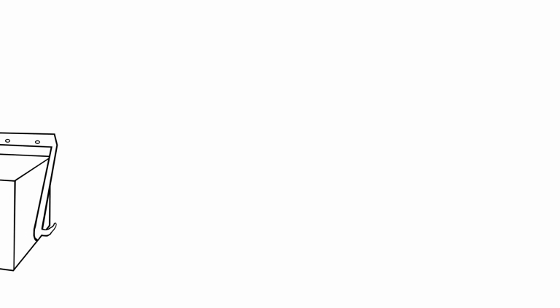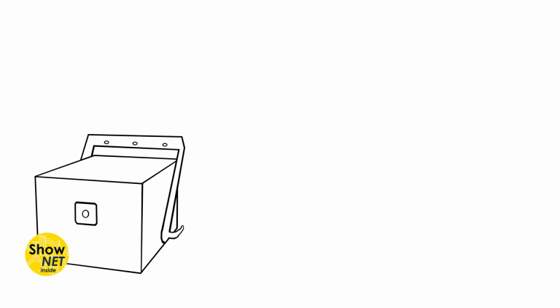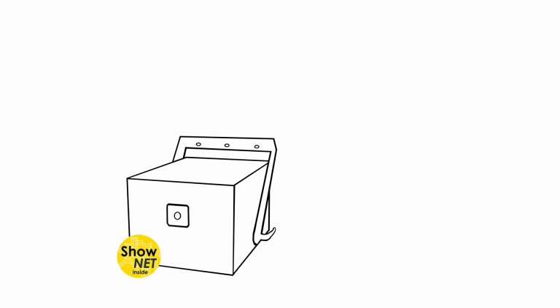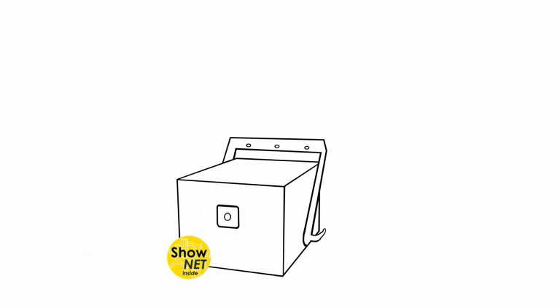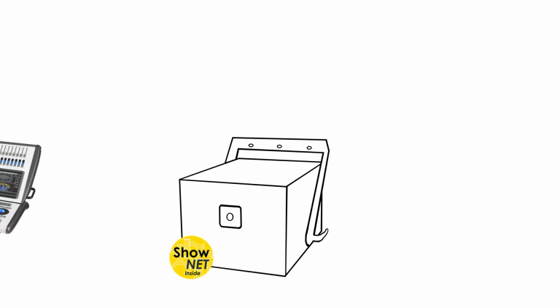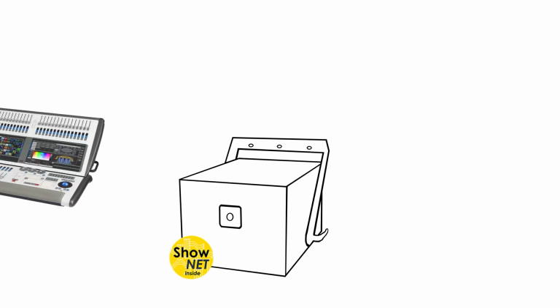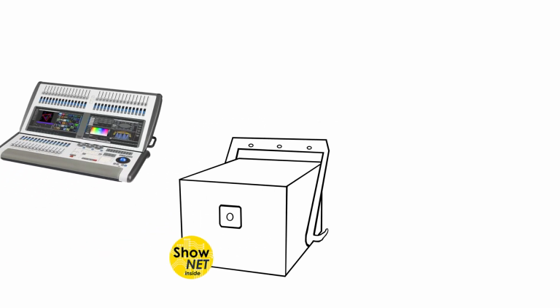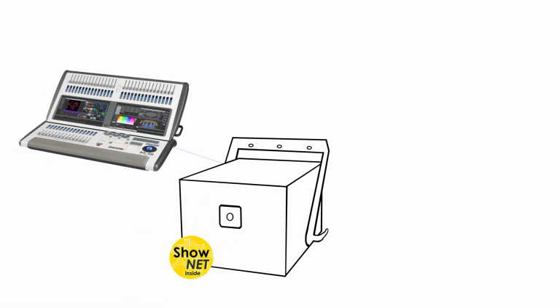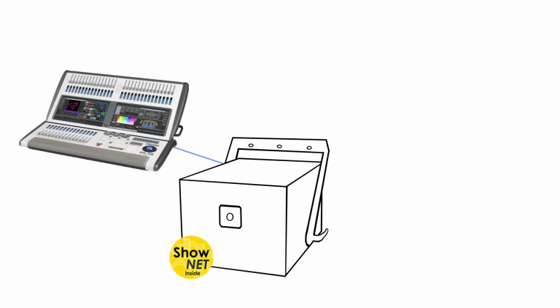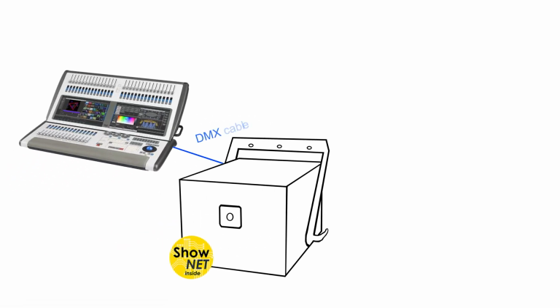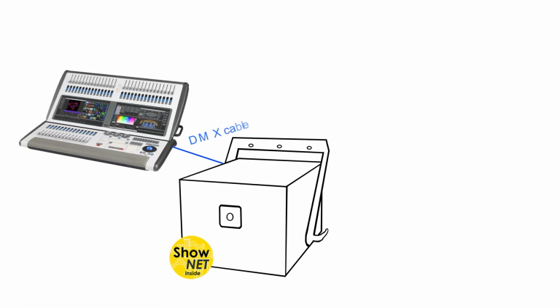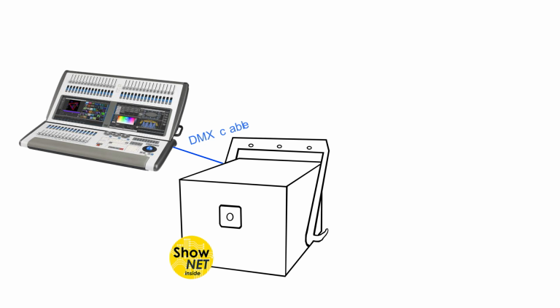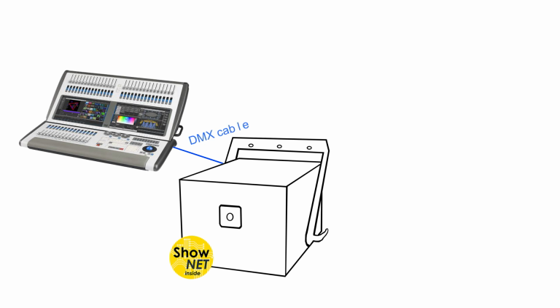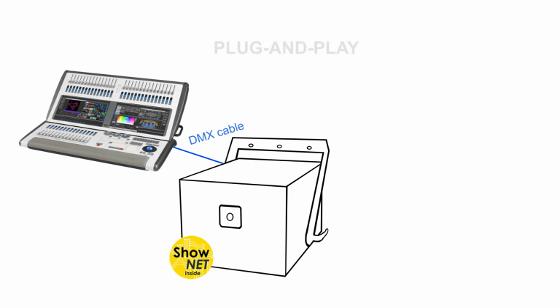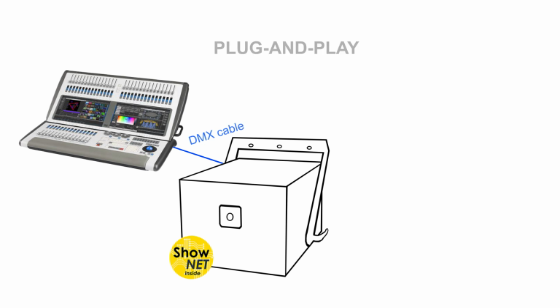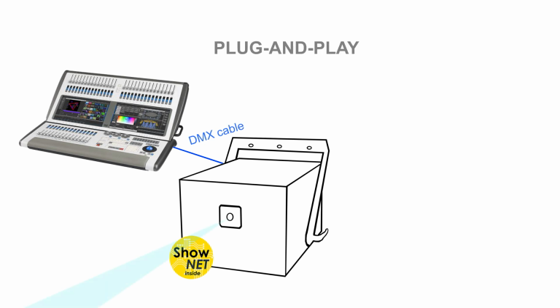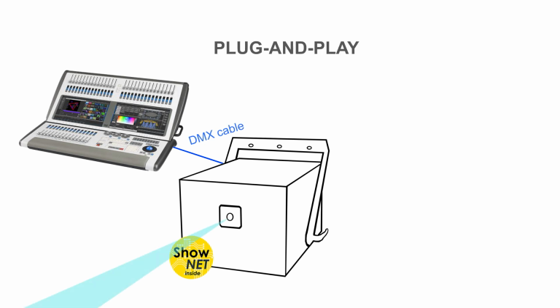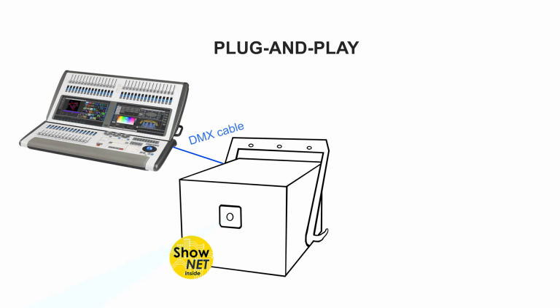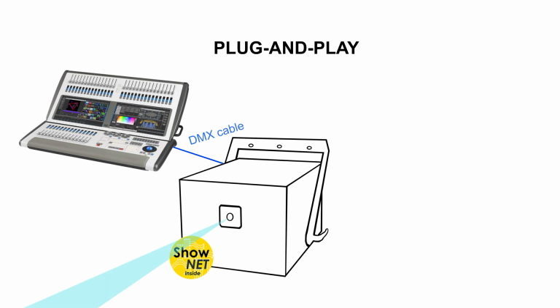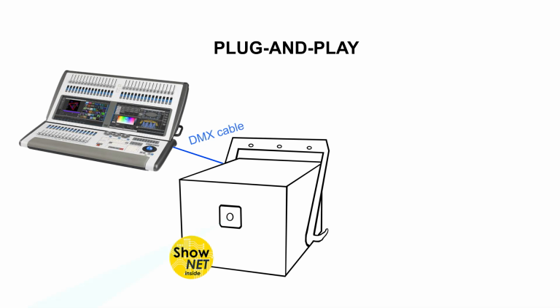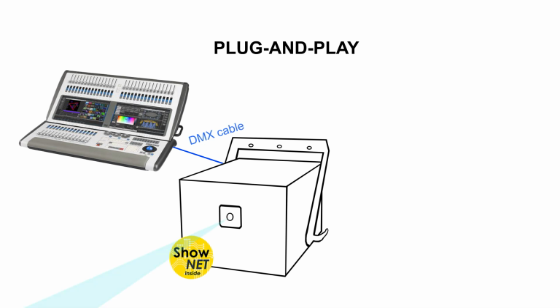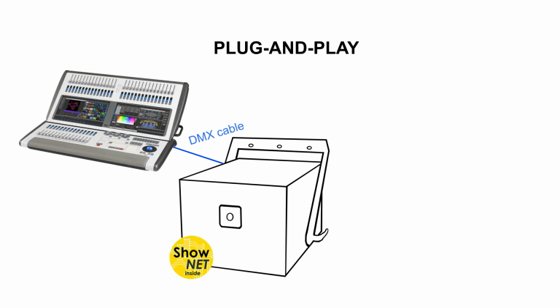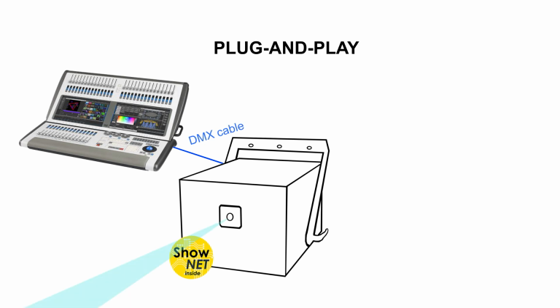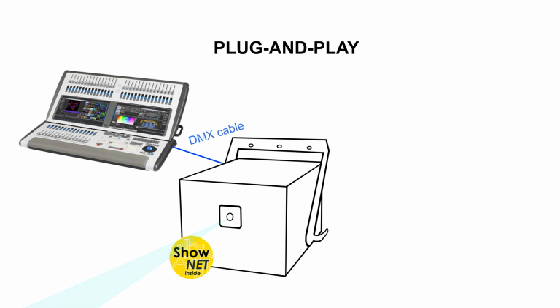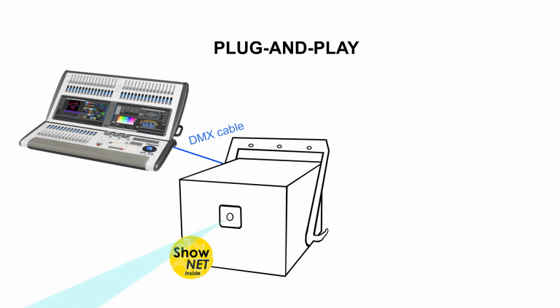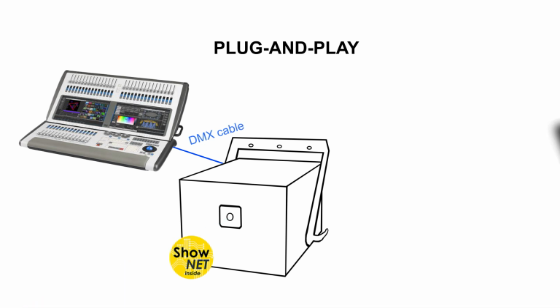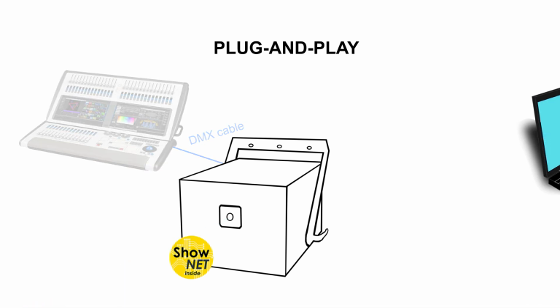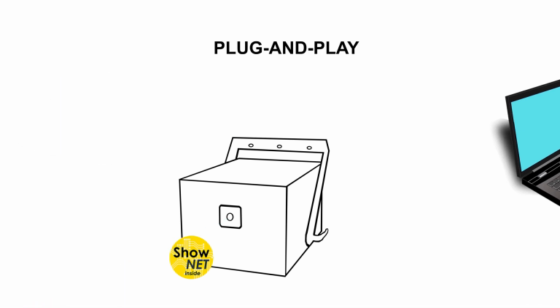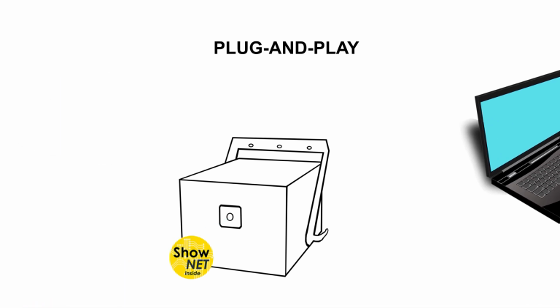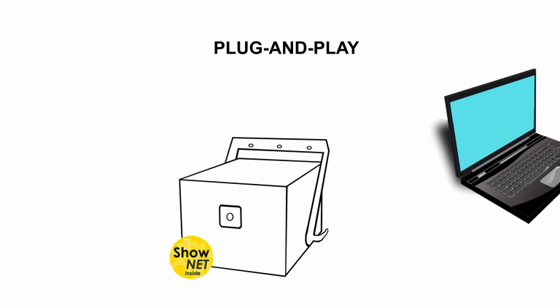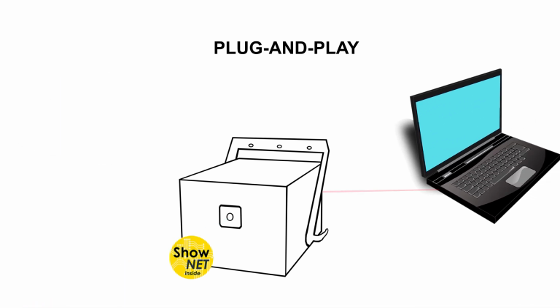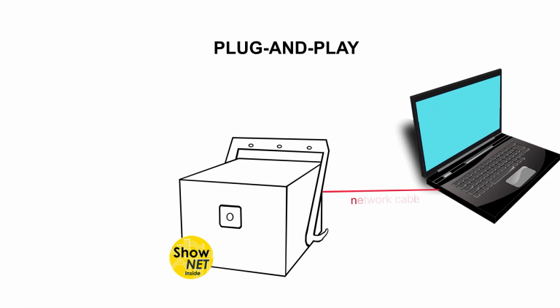The ShowNet laser mainboard makes this laser system a plug-and-play device for pretty much any type of use case and control requirement.